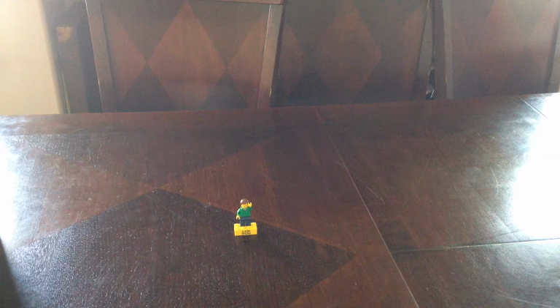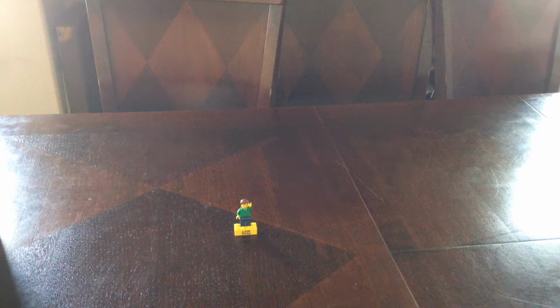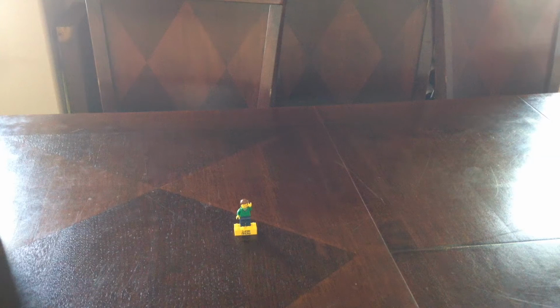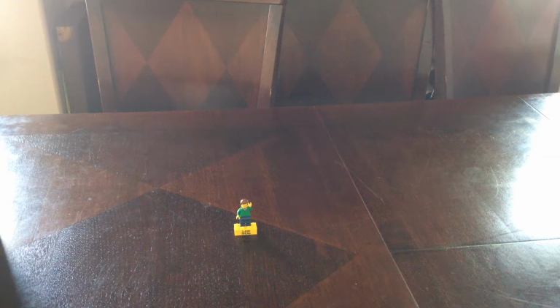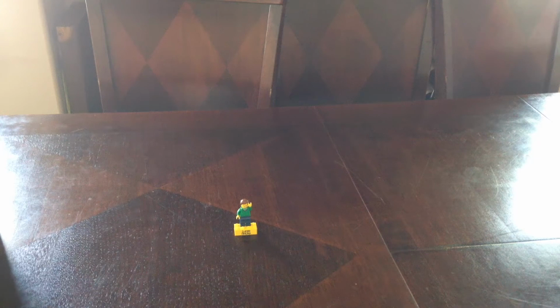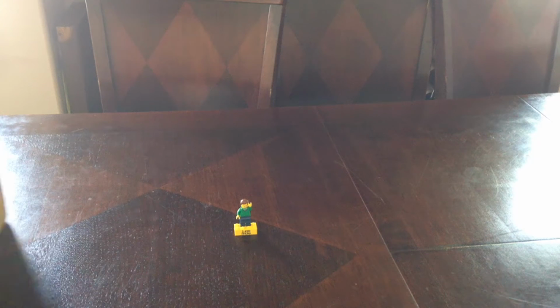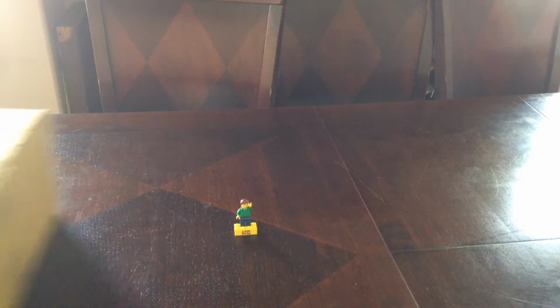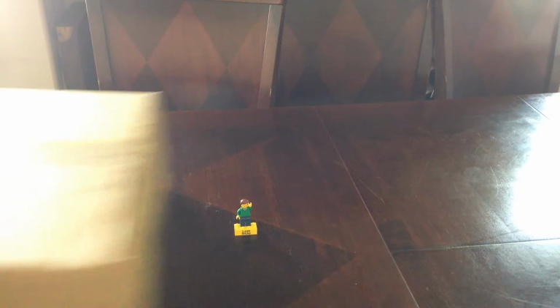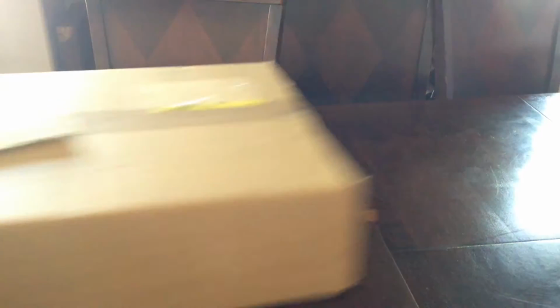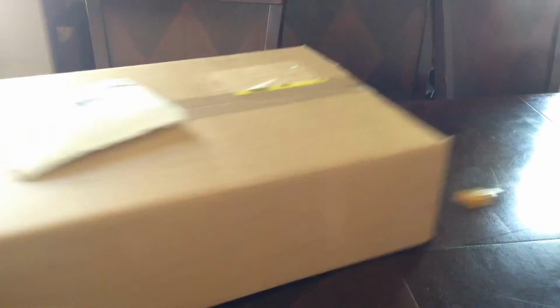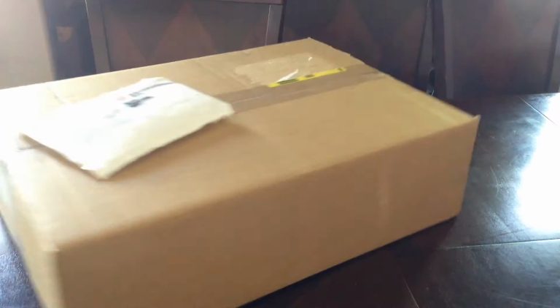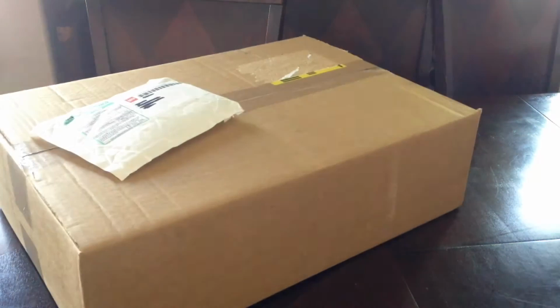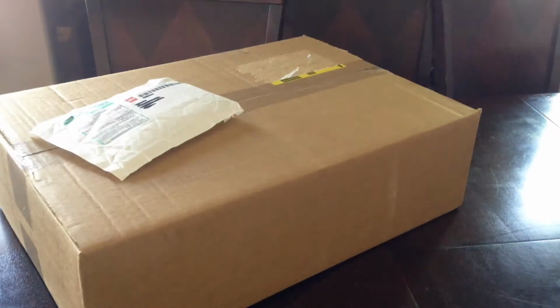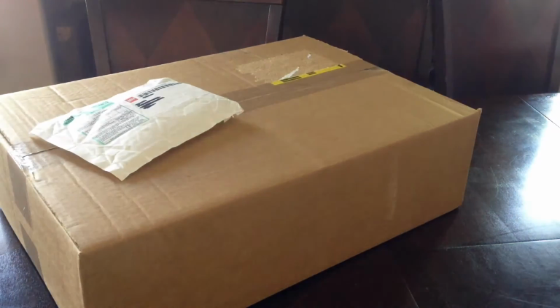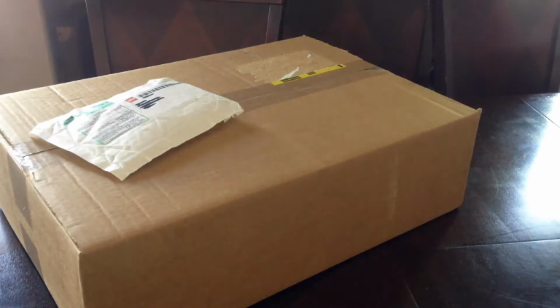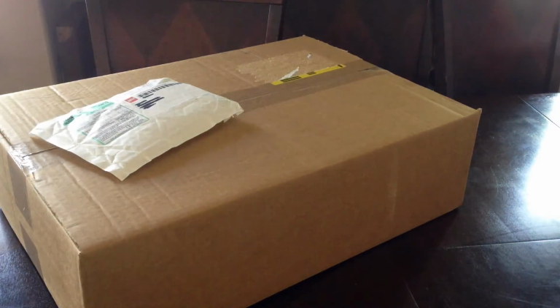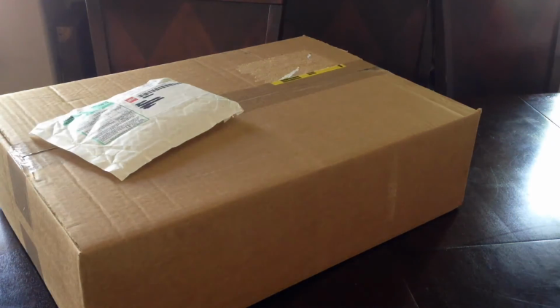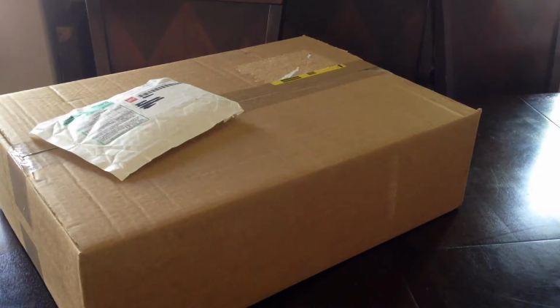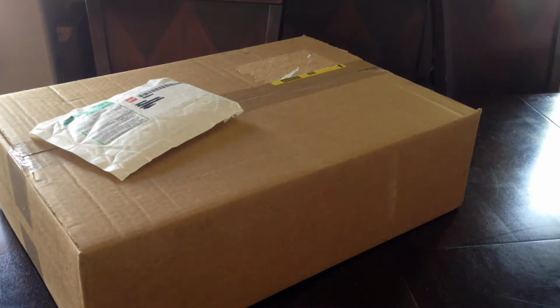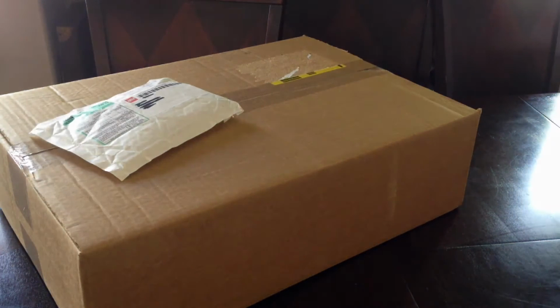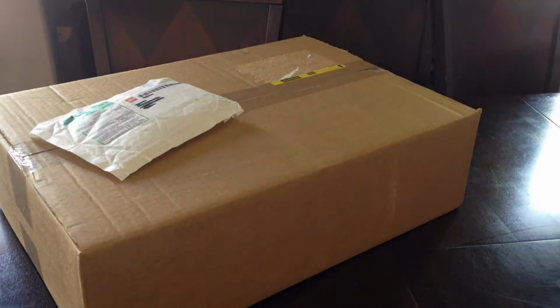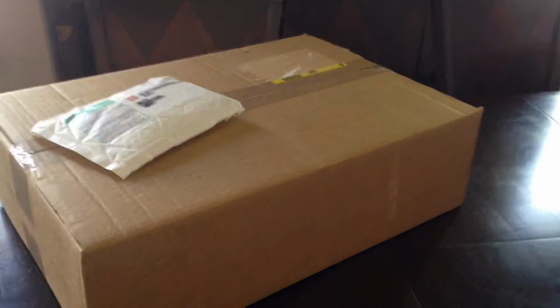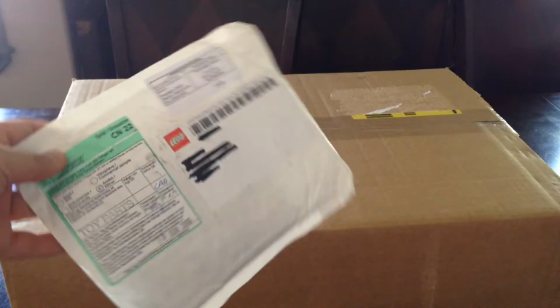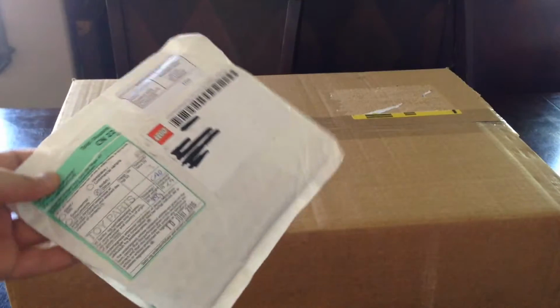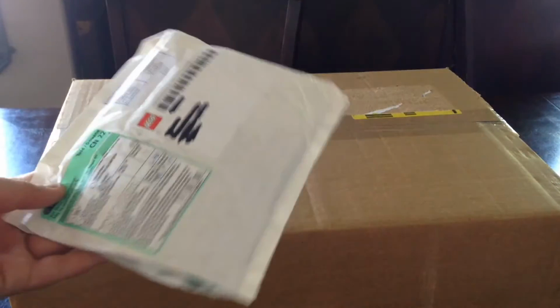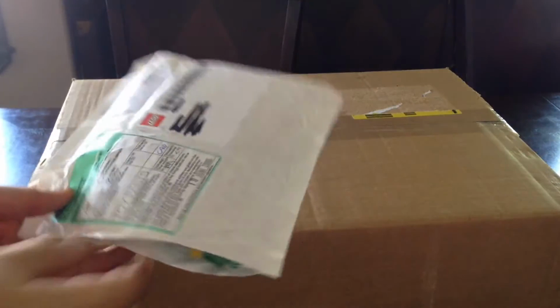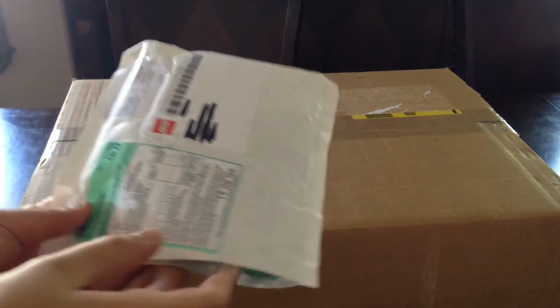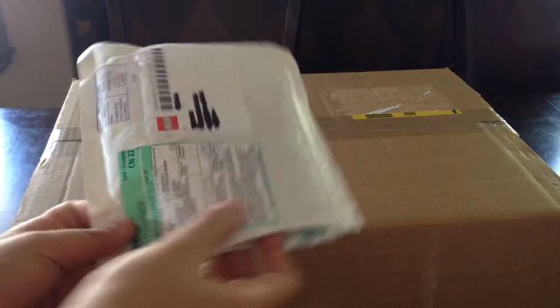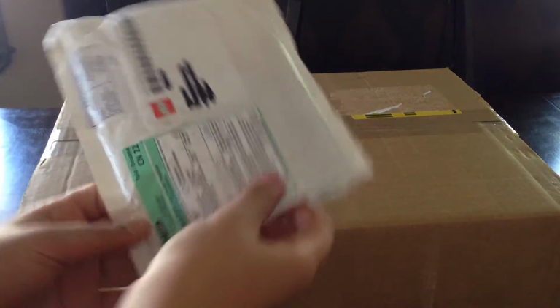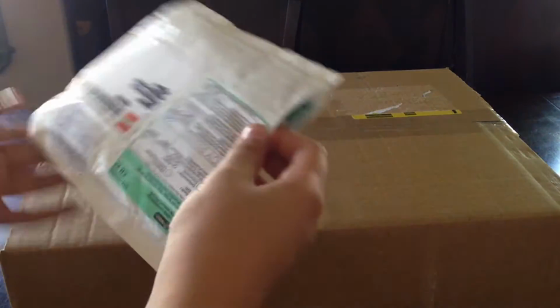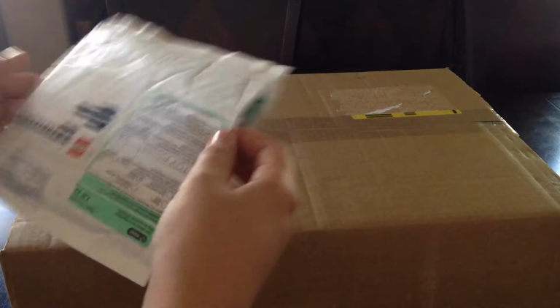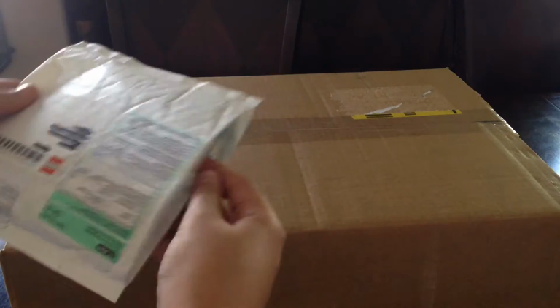Hello, it's Lucas Bricks with another Lego haul. Alright, so first up, this little package.